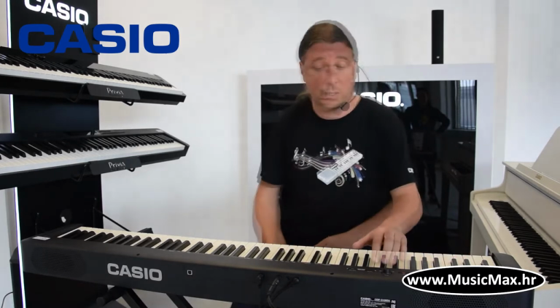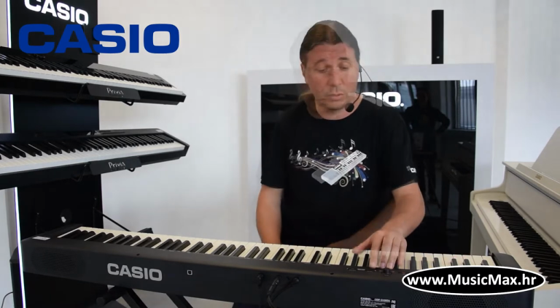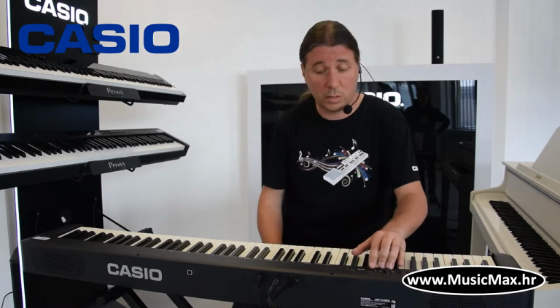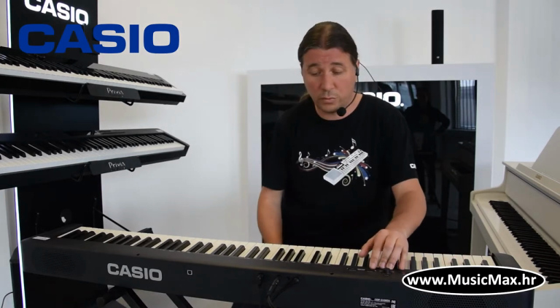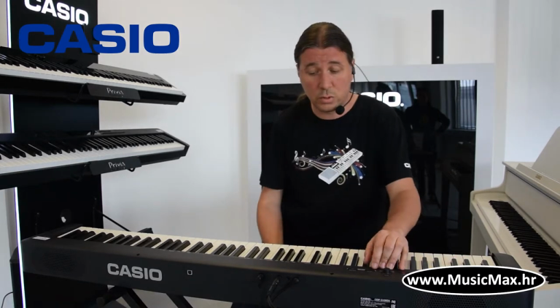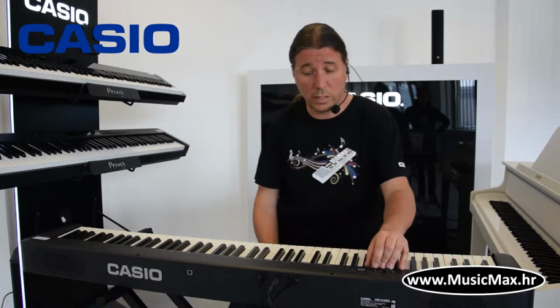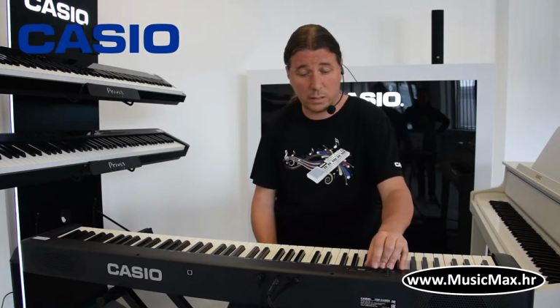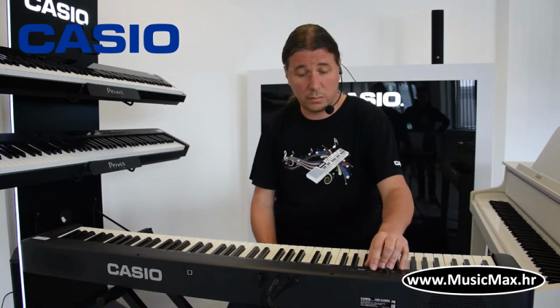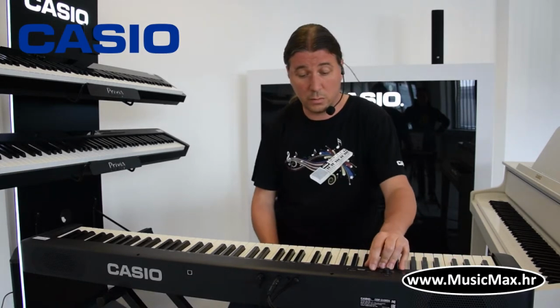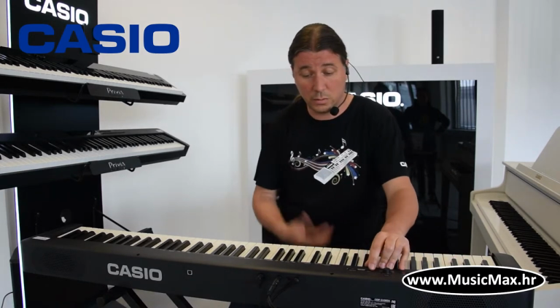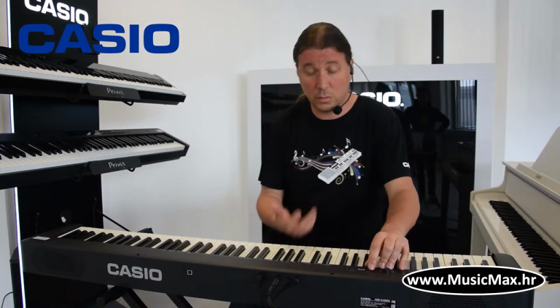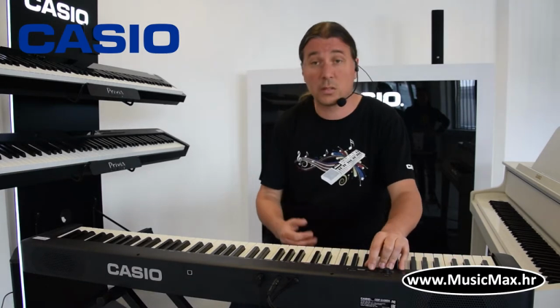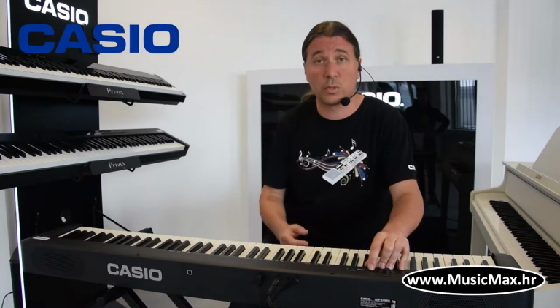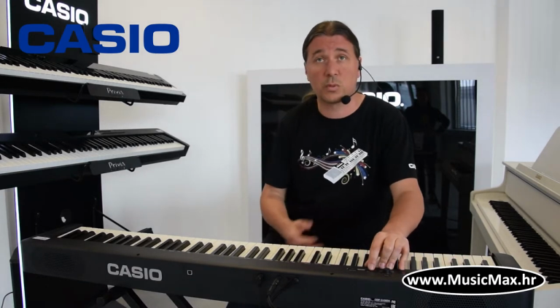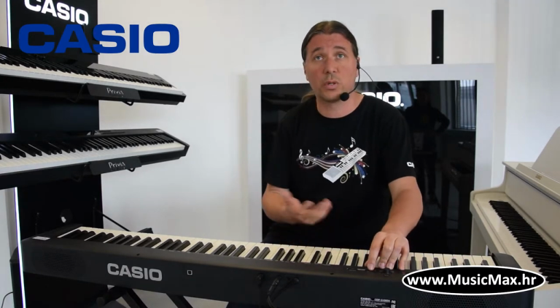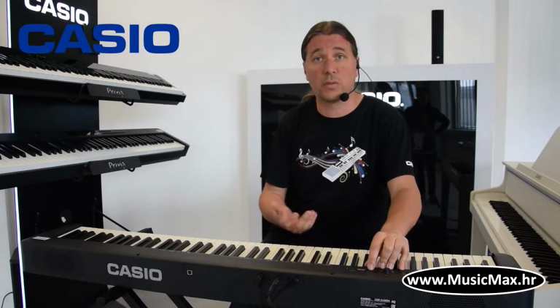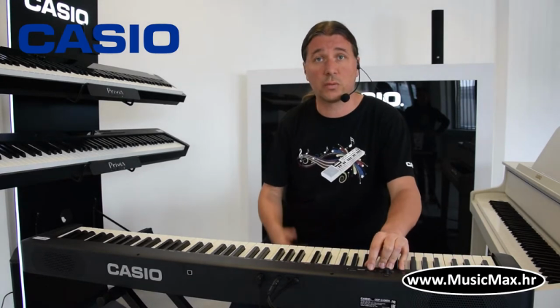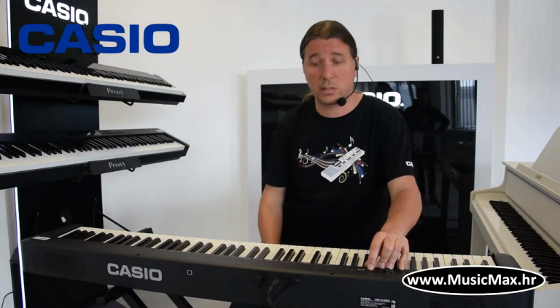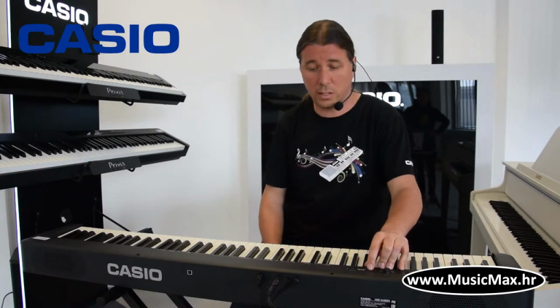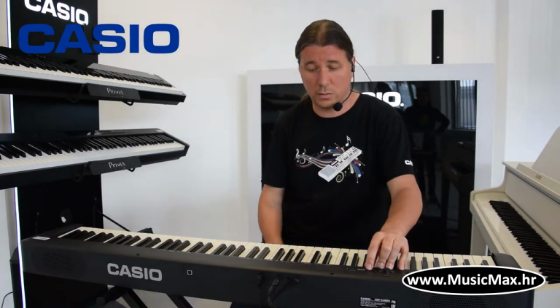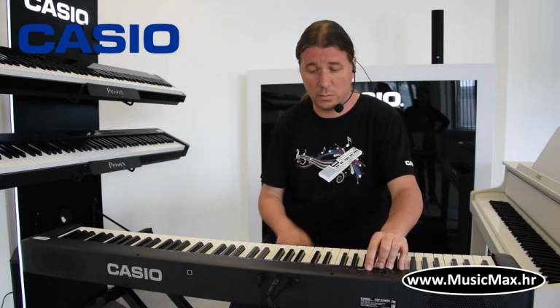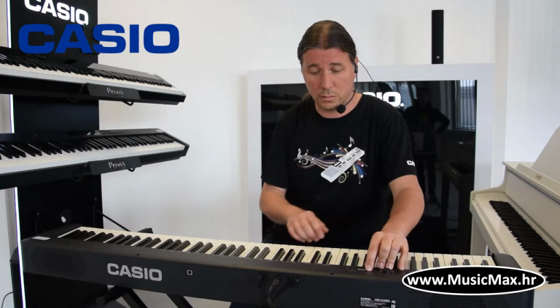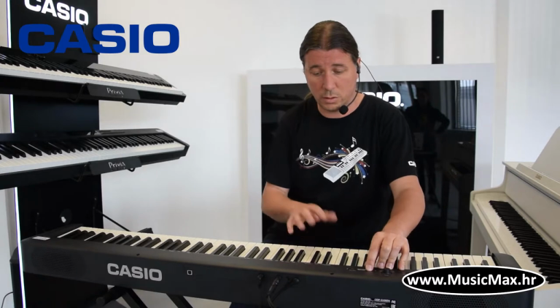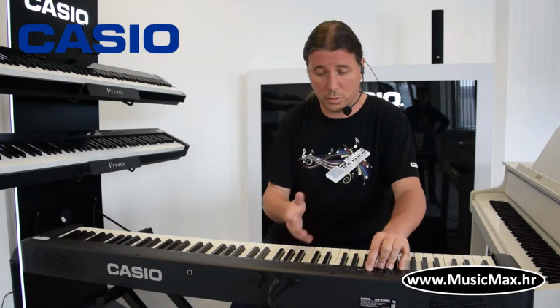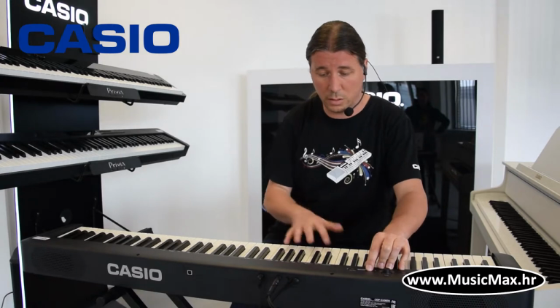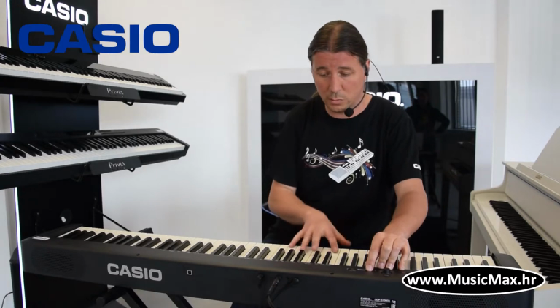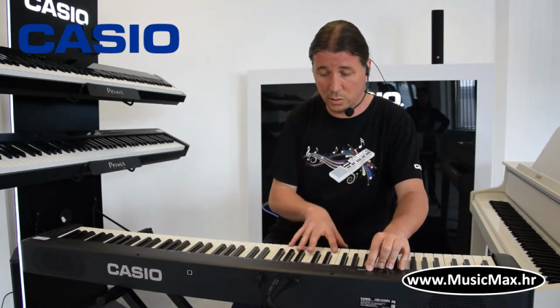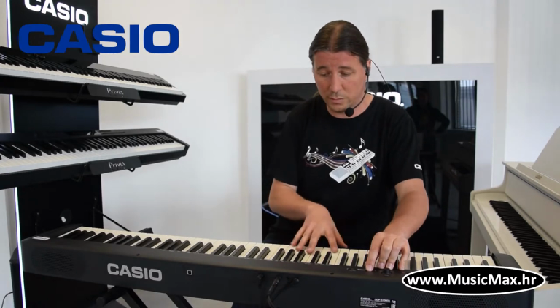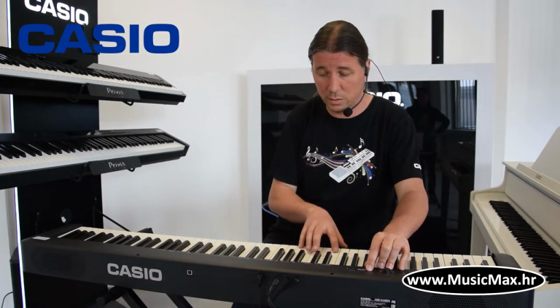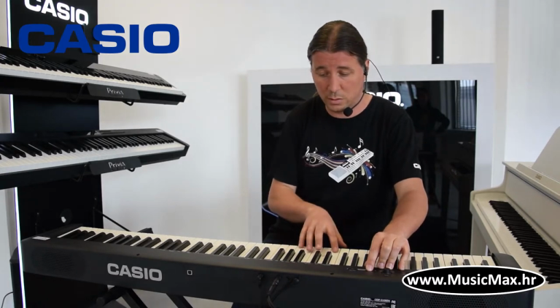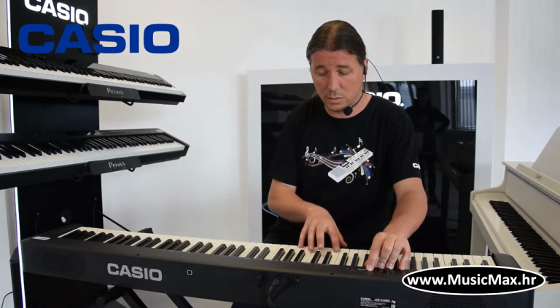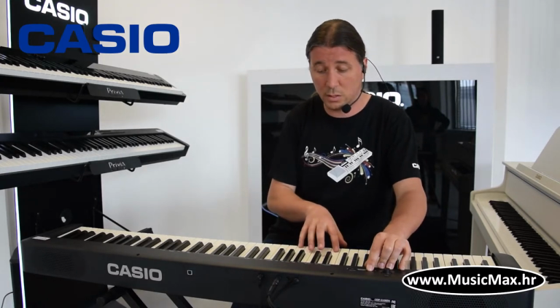Klavatura ima funkciju layer, tj. možemo spojiti dva zvuka zajedno, kao što je recimo klavir i strings.